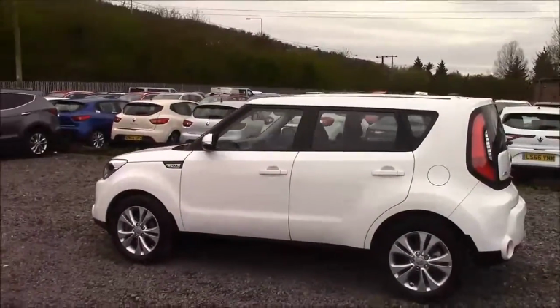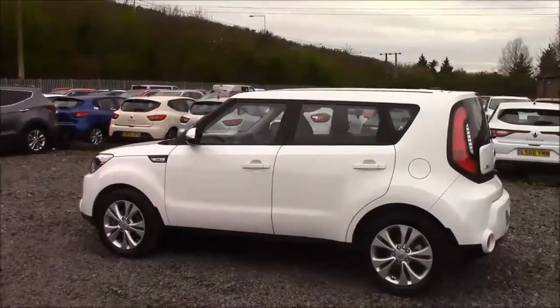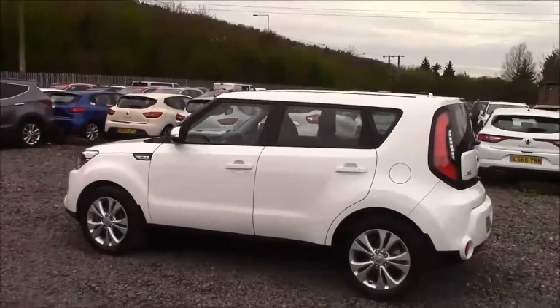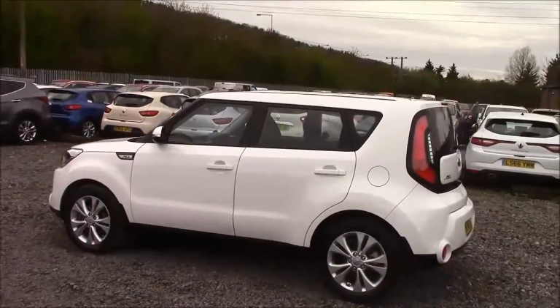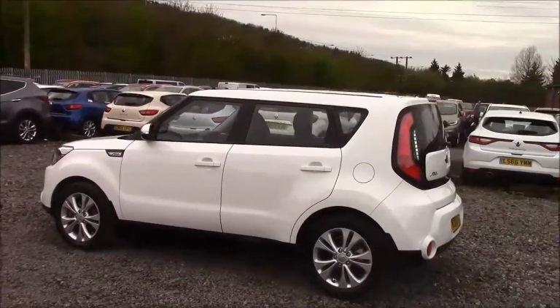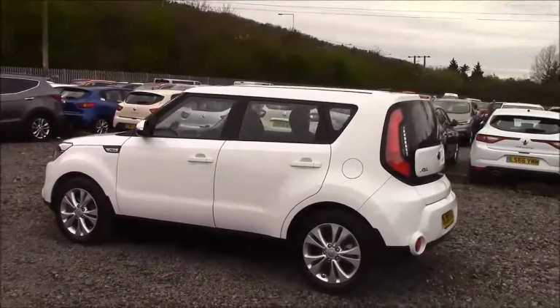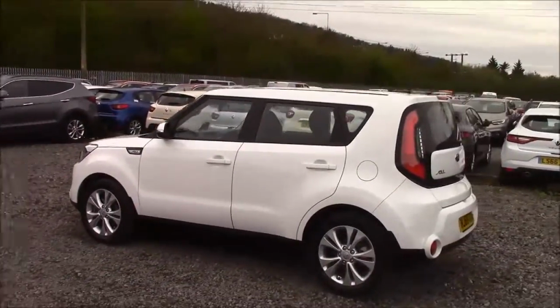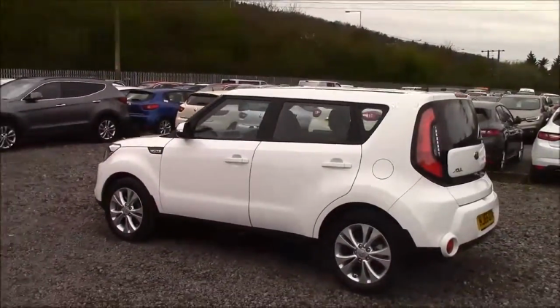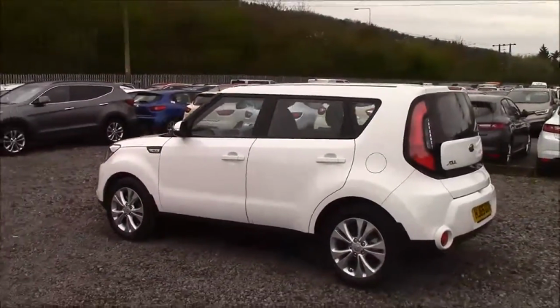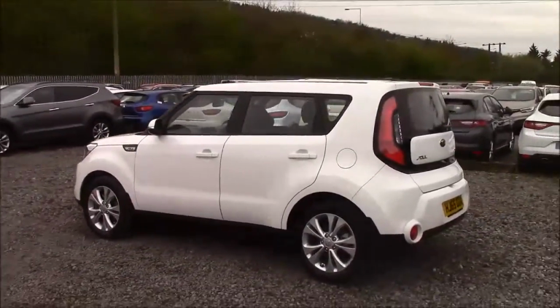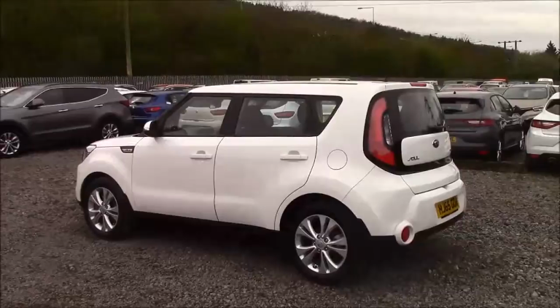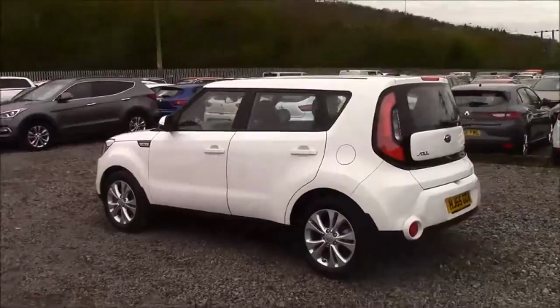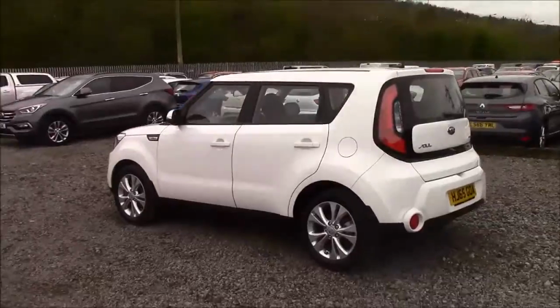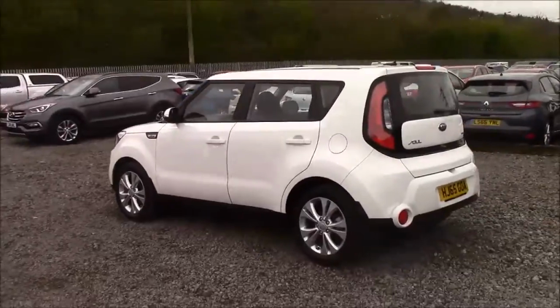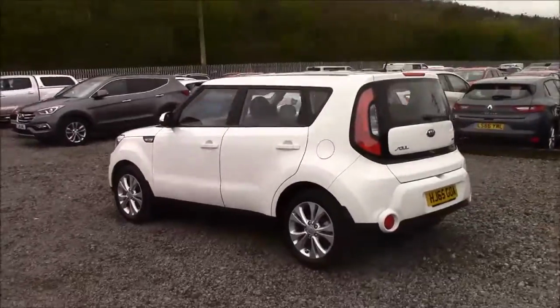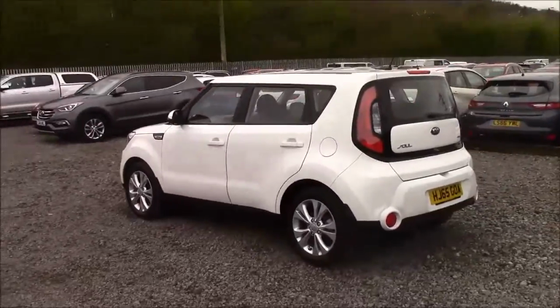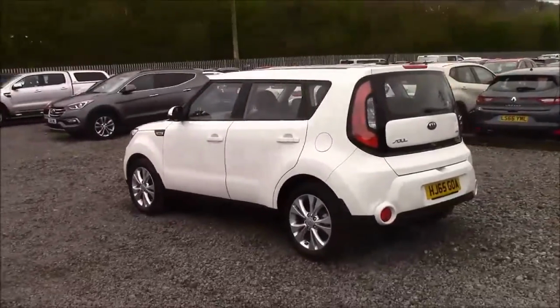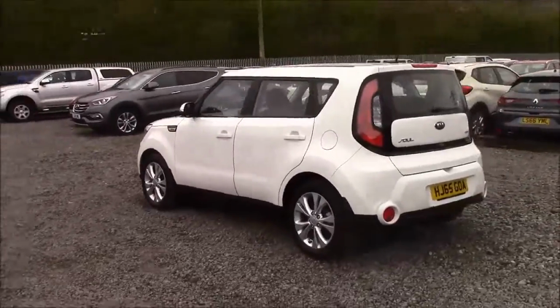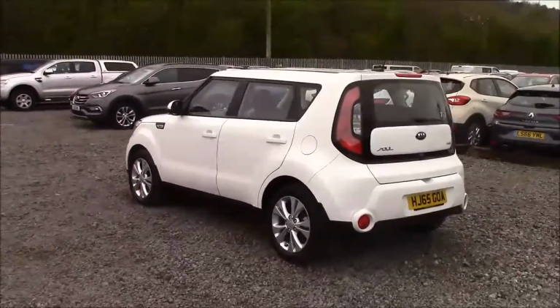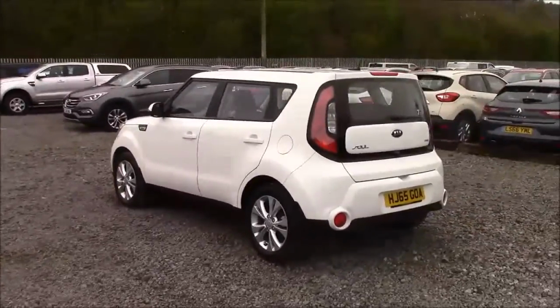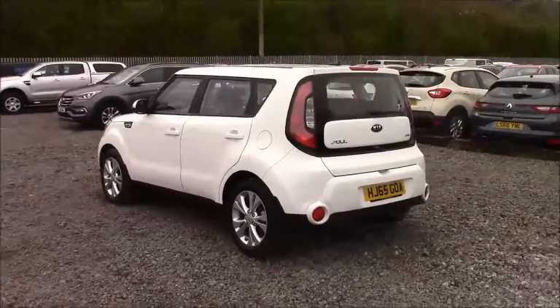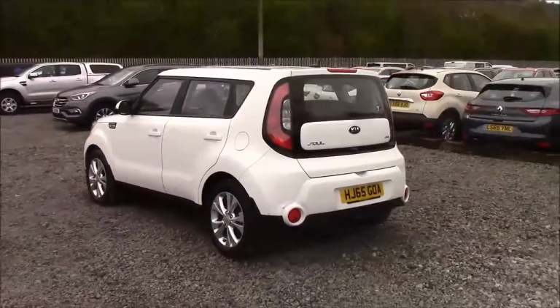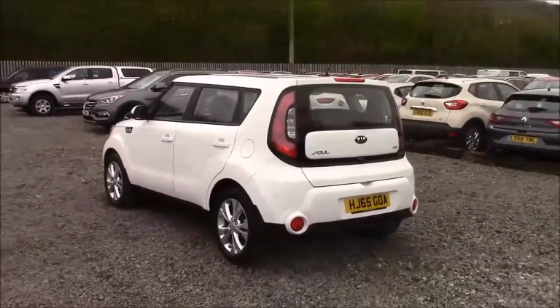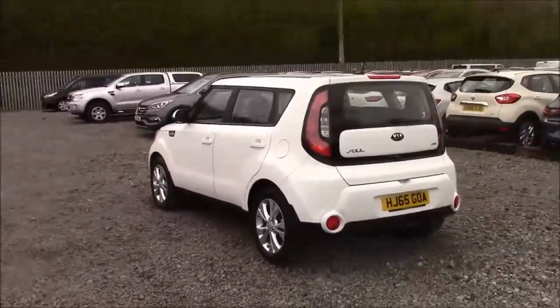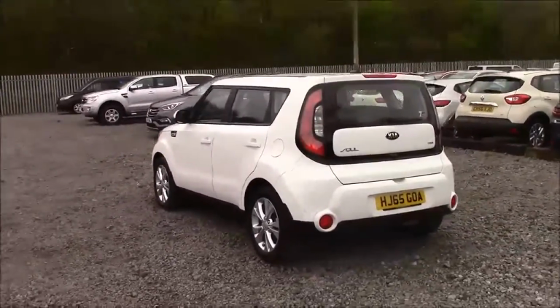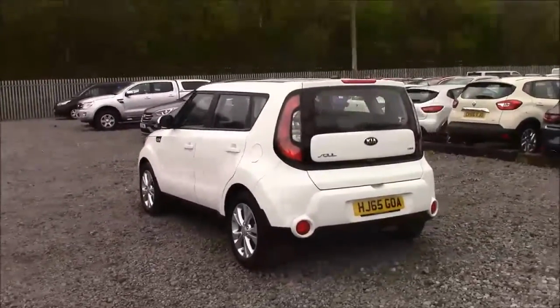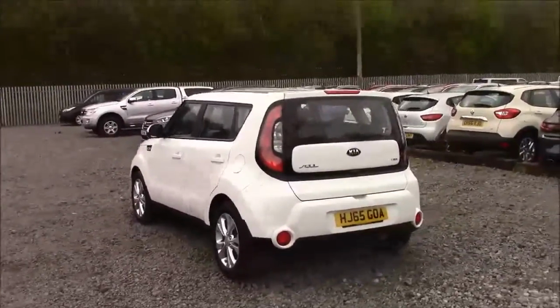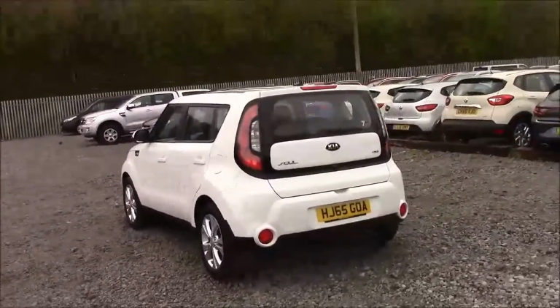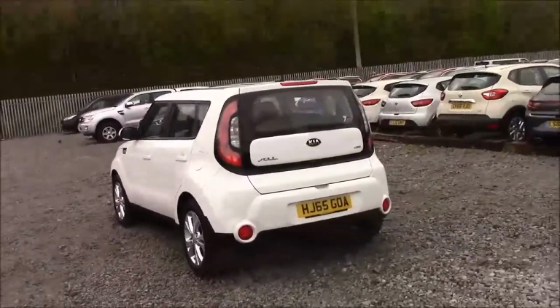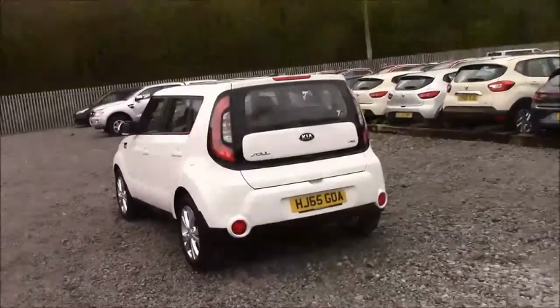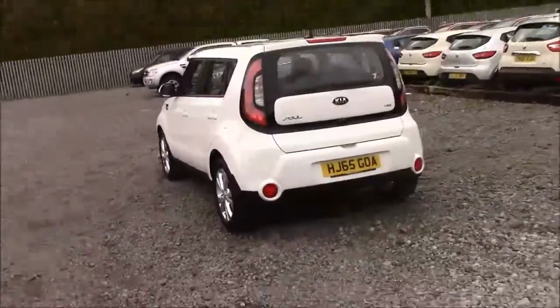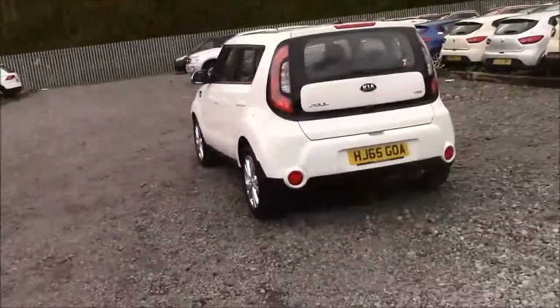As you walk around the vehicle, you'll see this car comes with alloy wheels. We have black body bumpers, and it also comes fitted with a heated rear windshield.